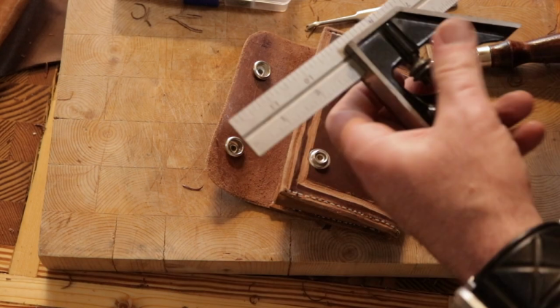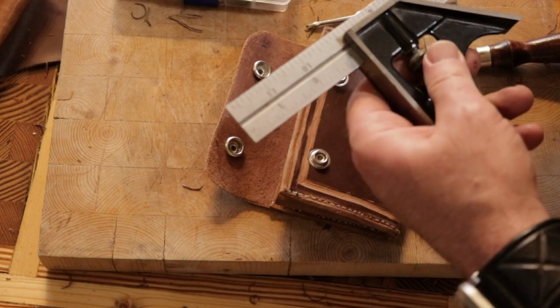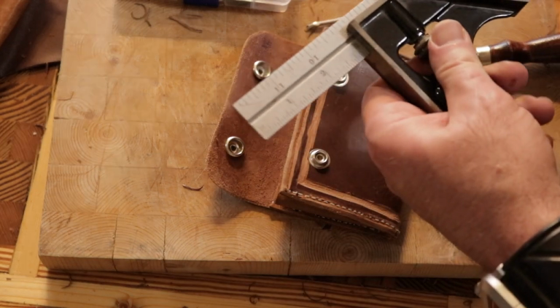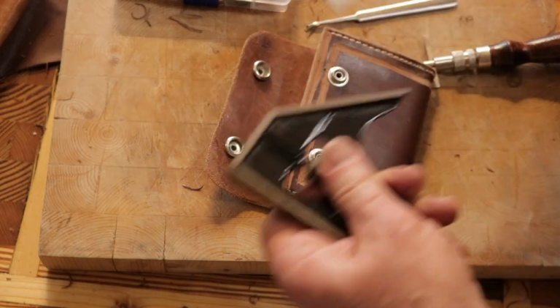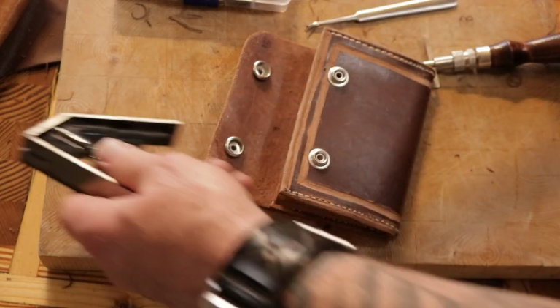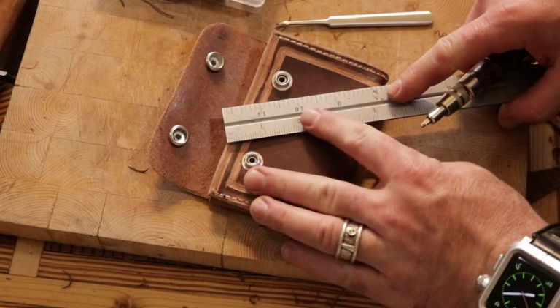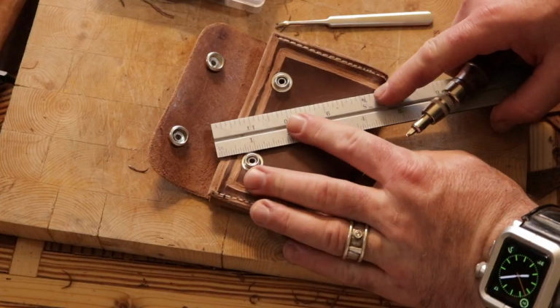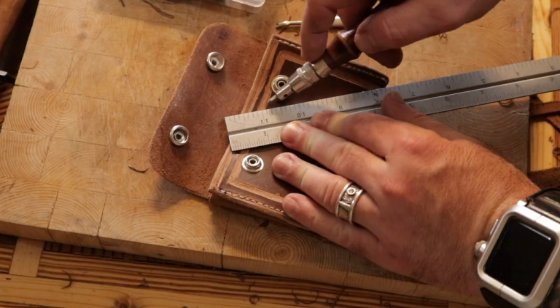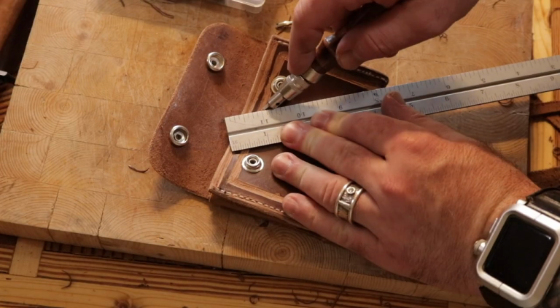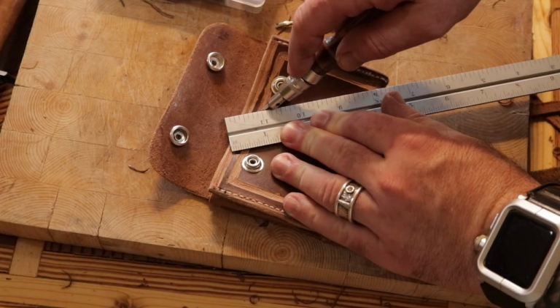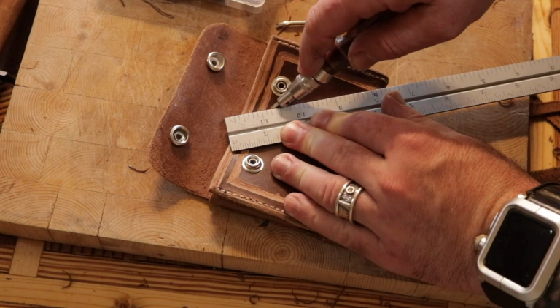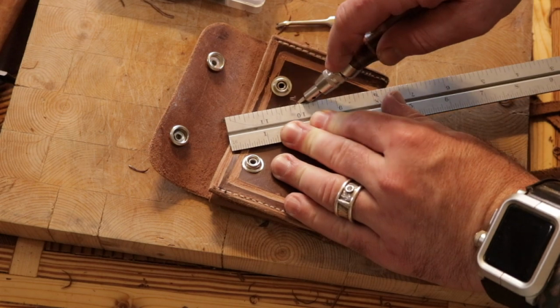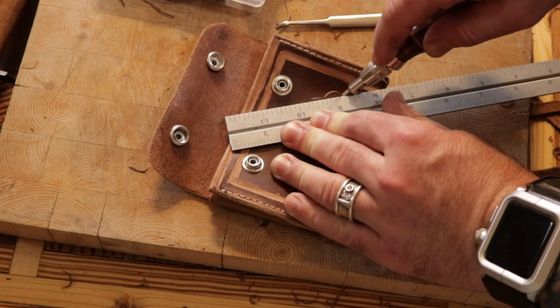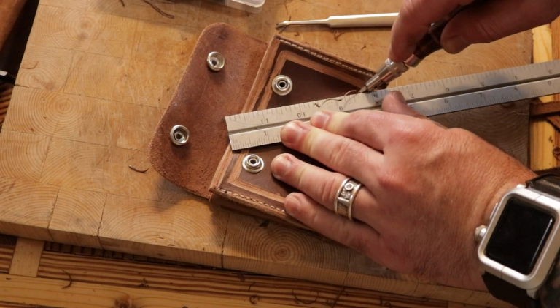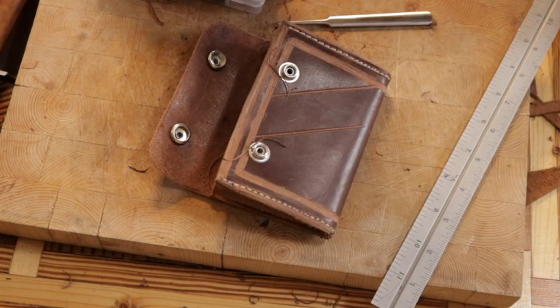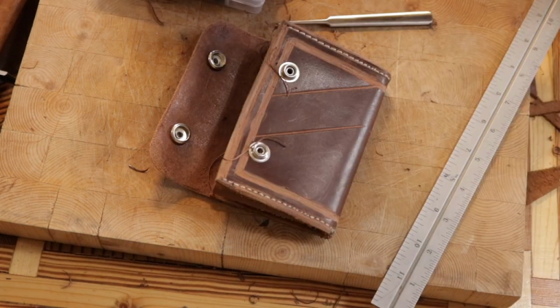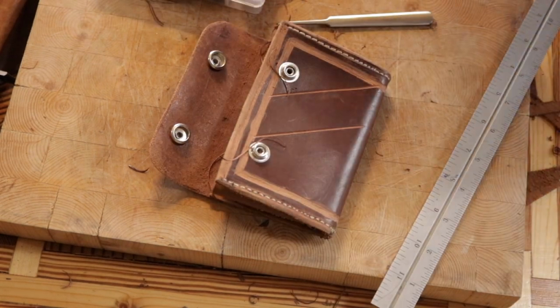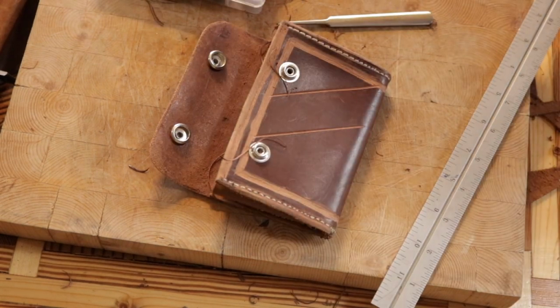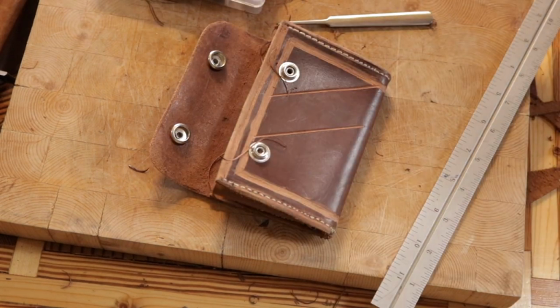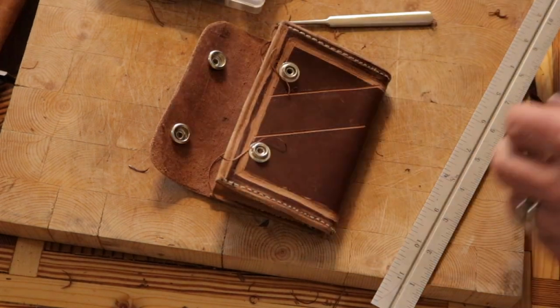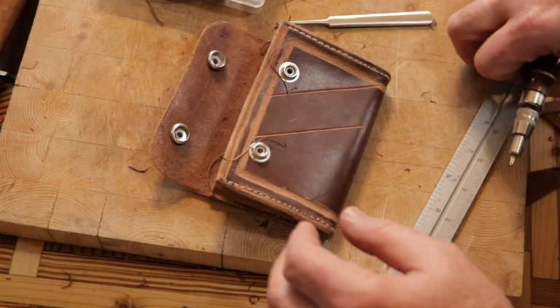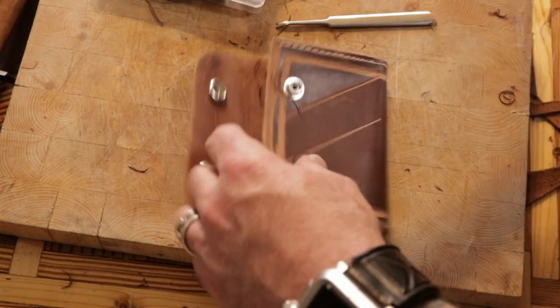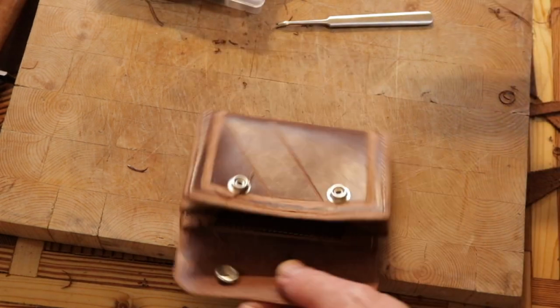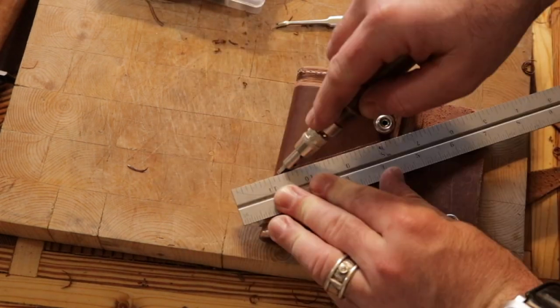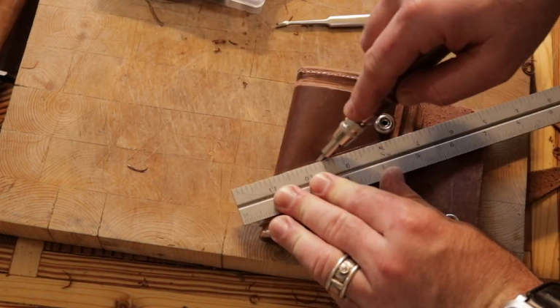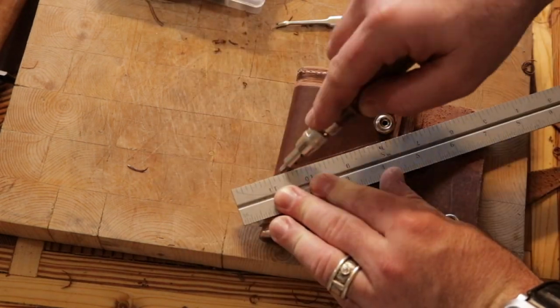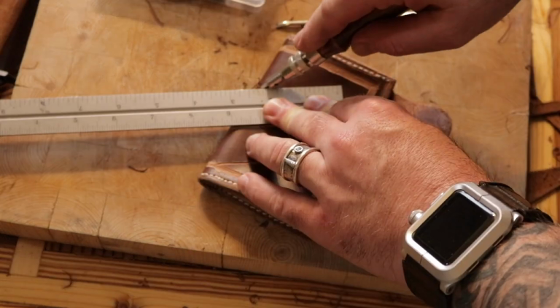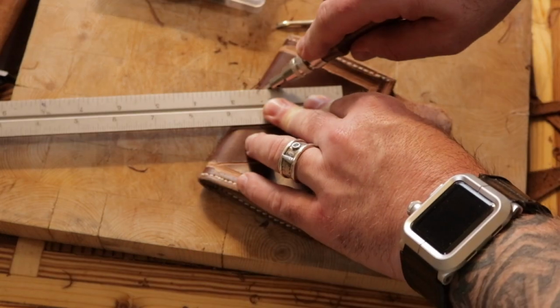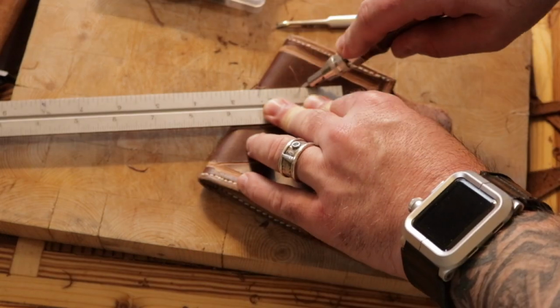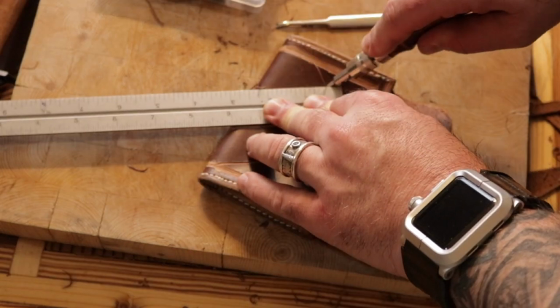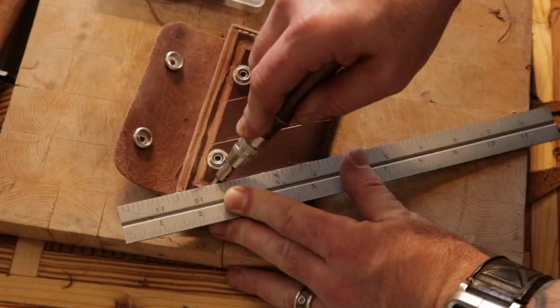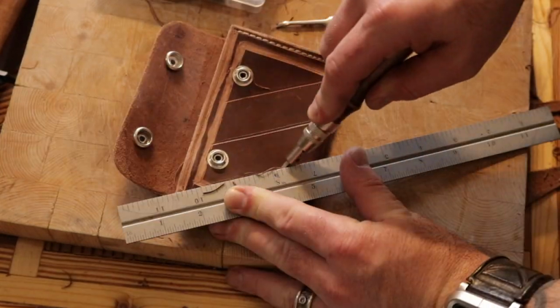Now it's time to go a little crazy with the edge groover and put a pattern on this thing. Why not, right?